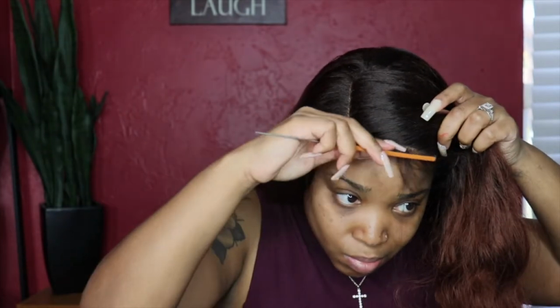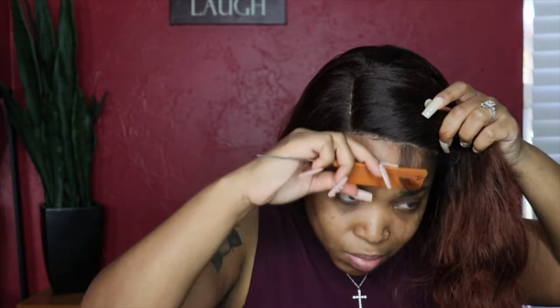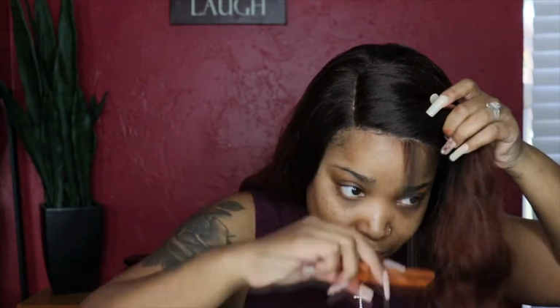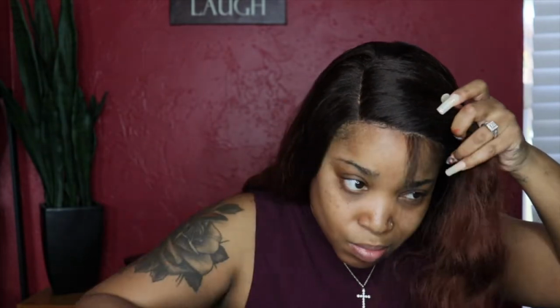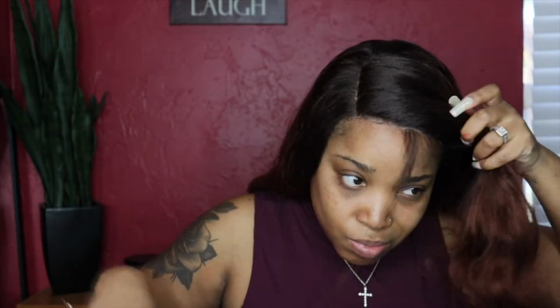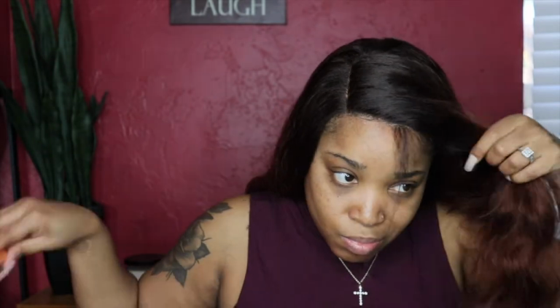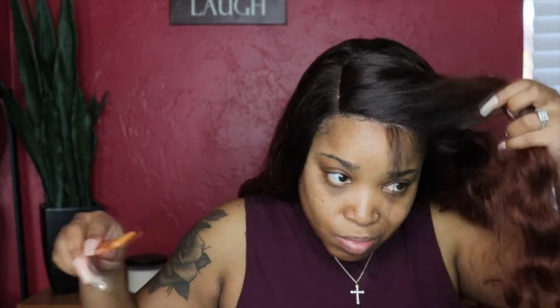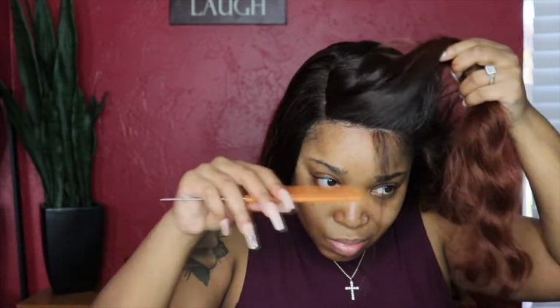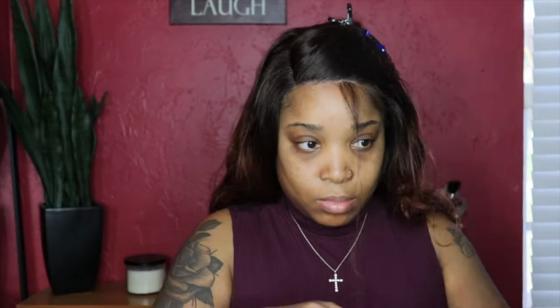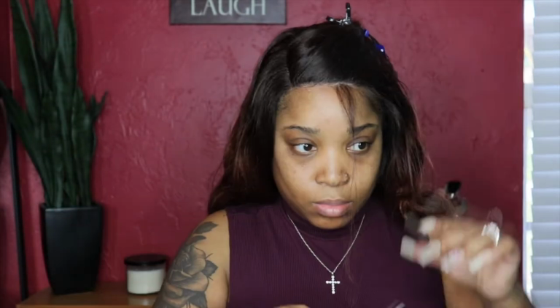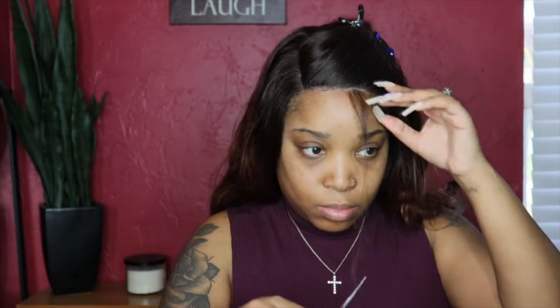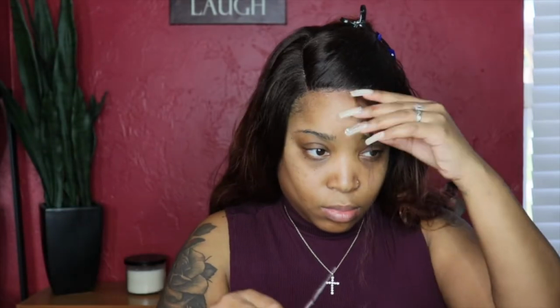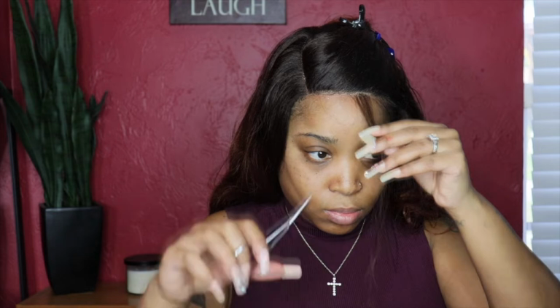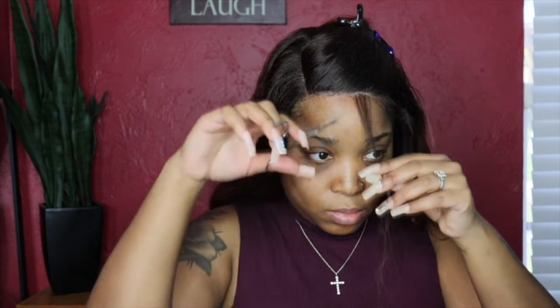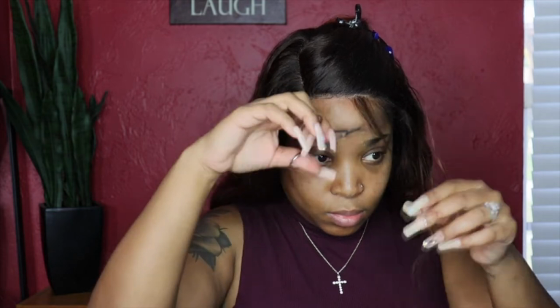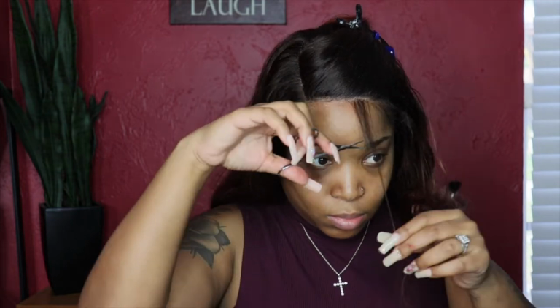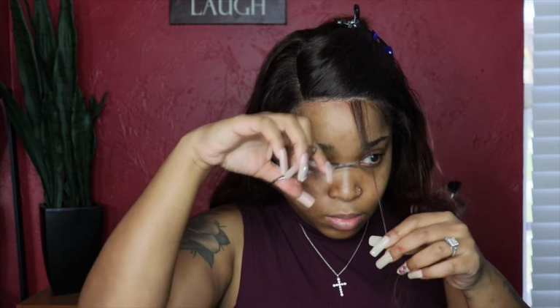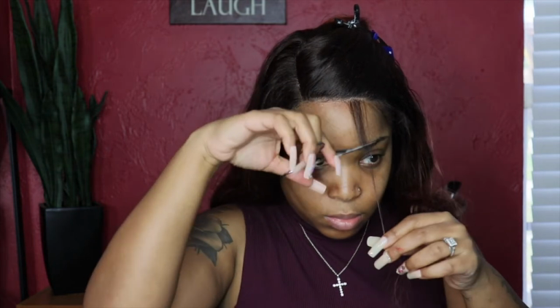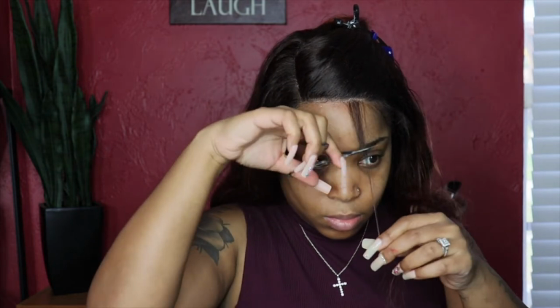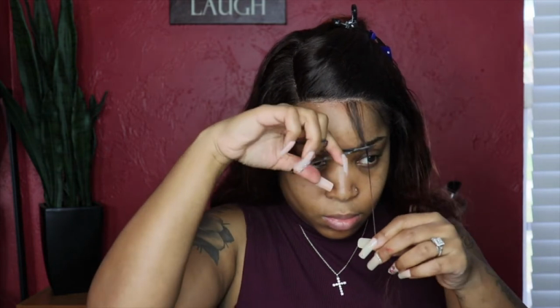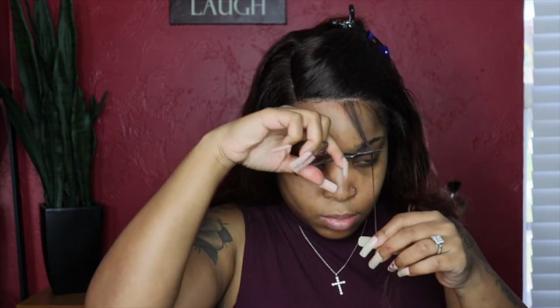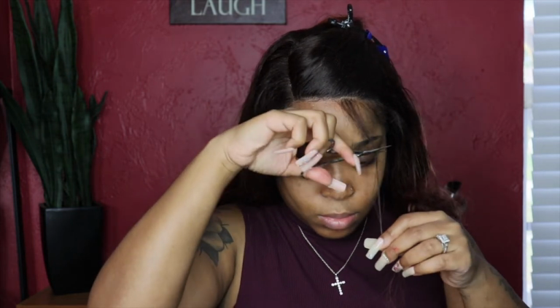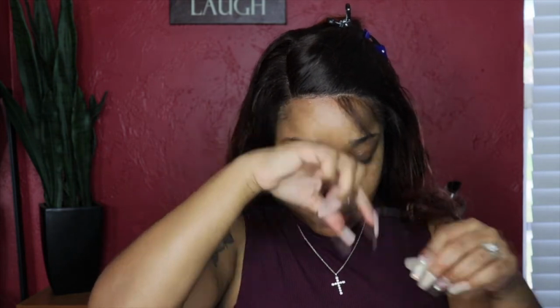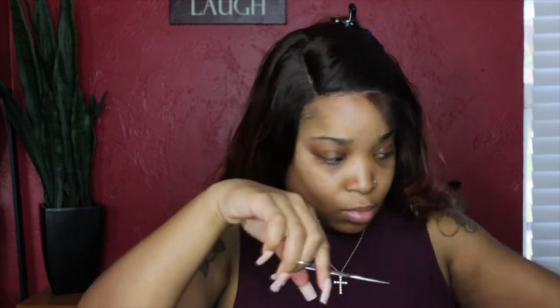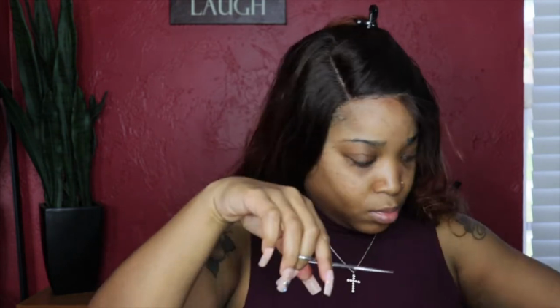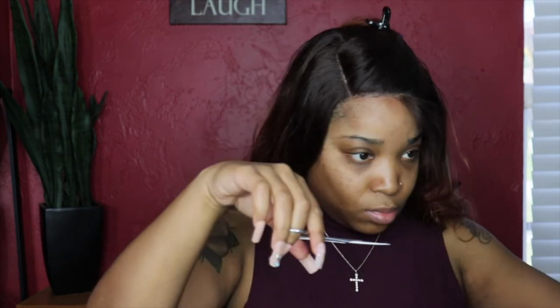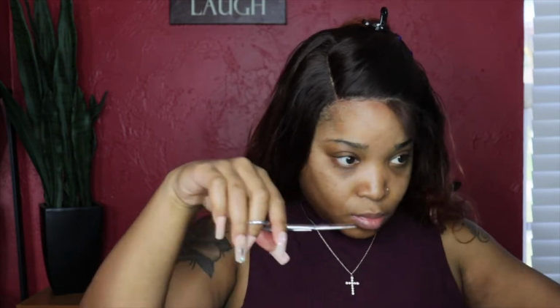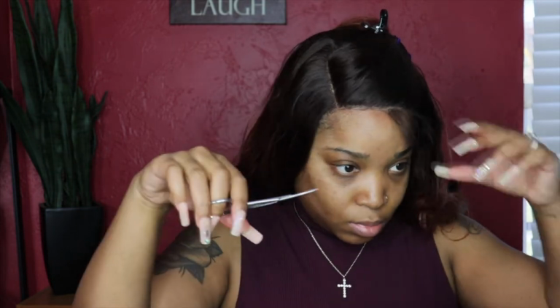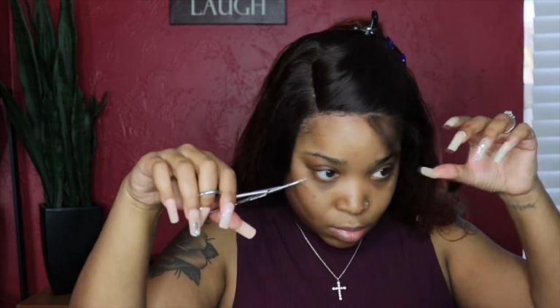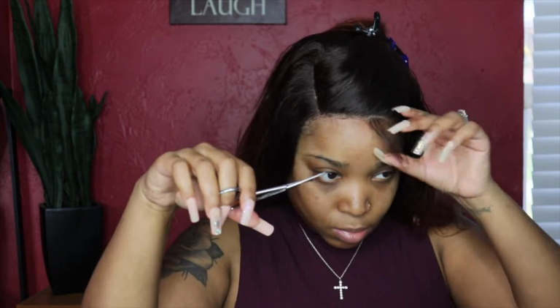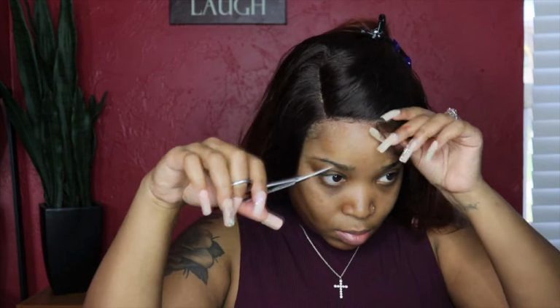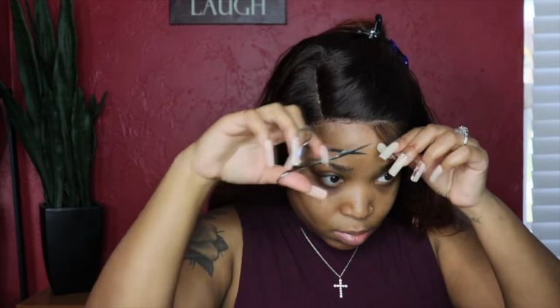The wig did not come with baby hair, so I am adding my own, just a little bit.